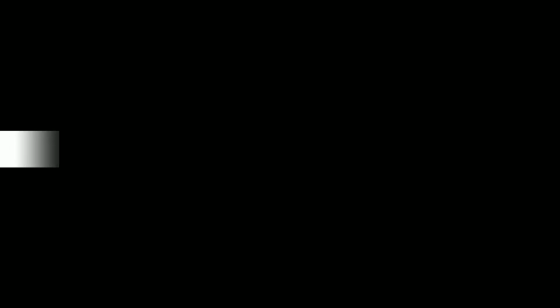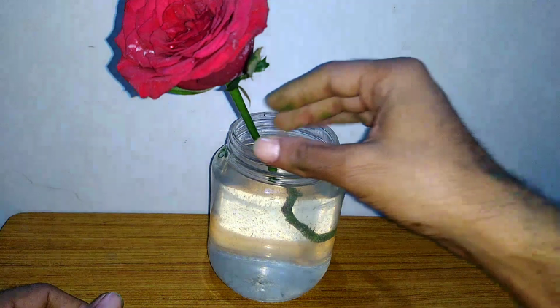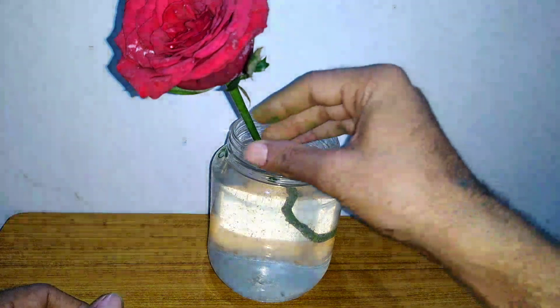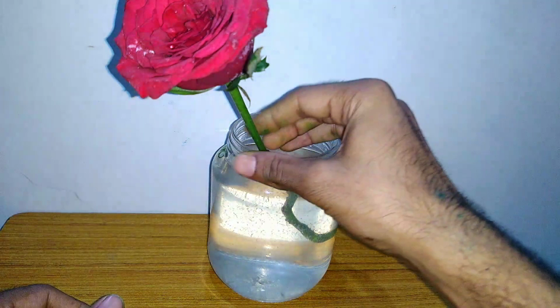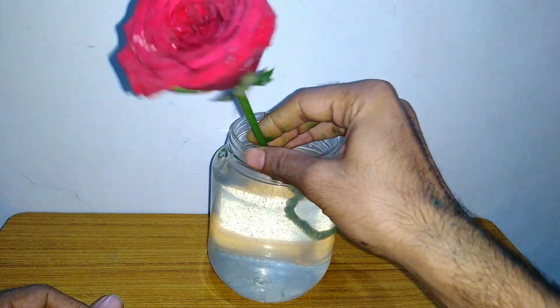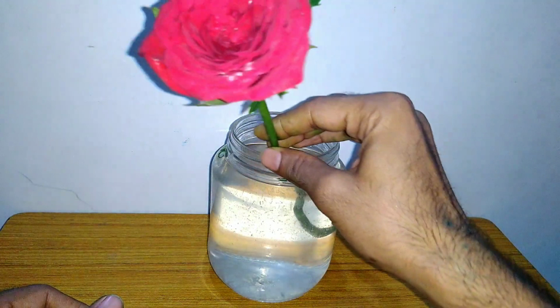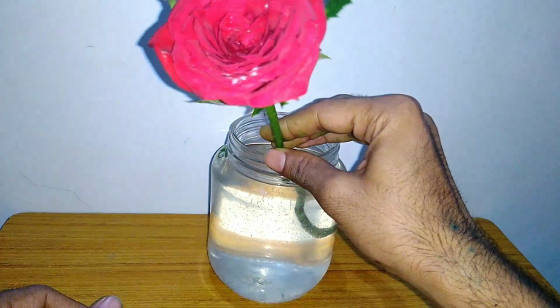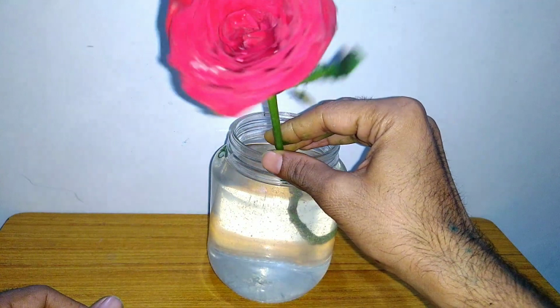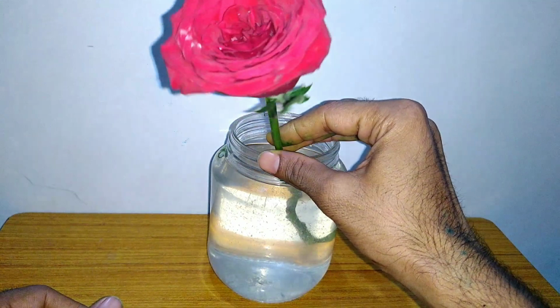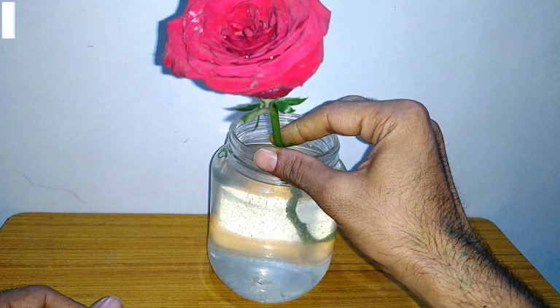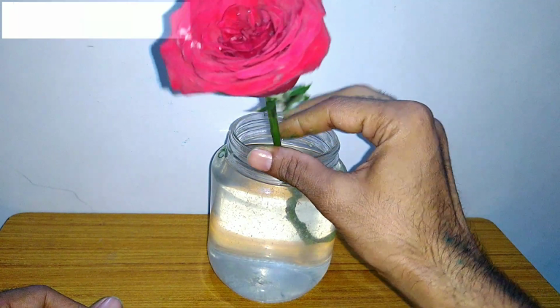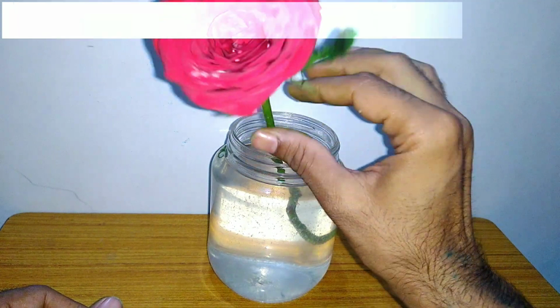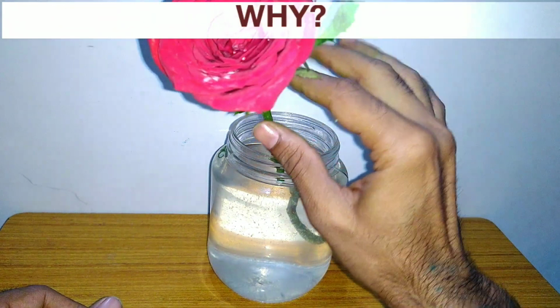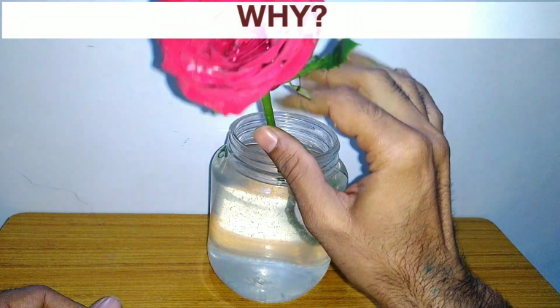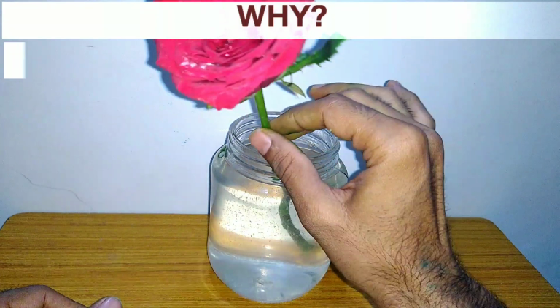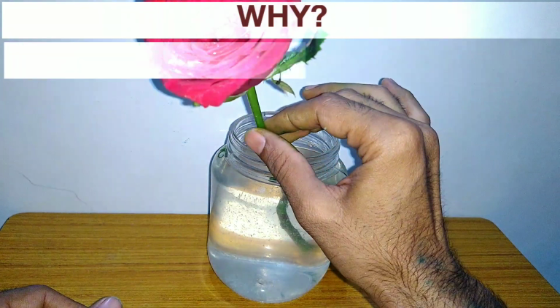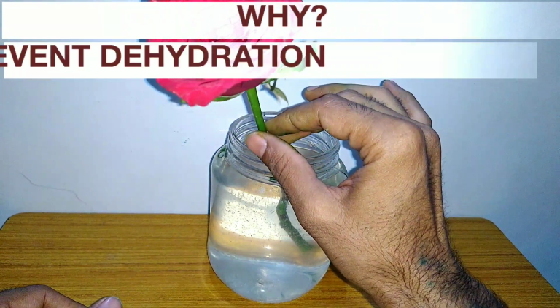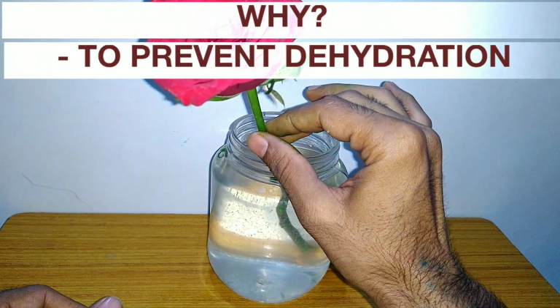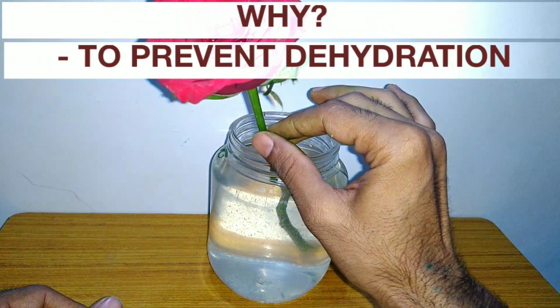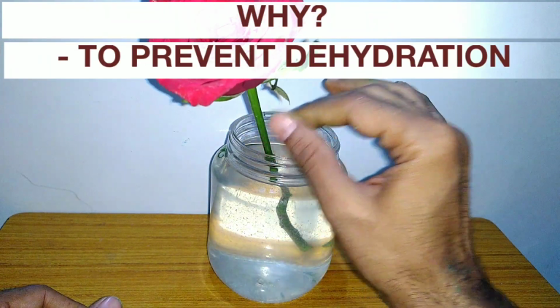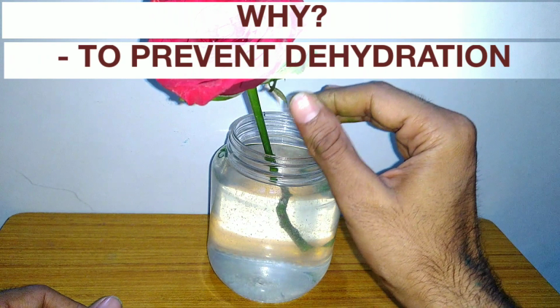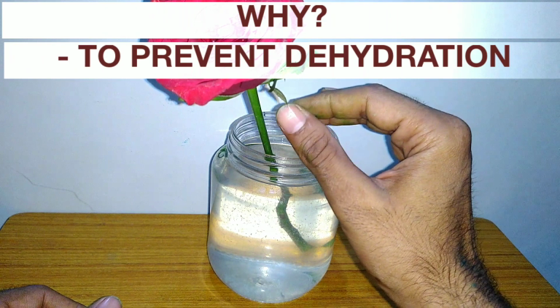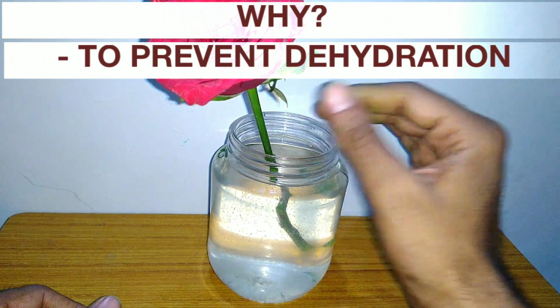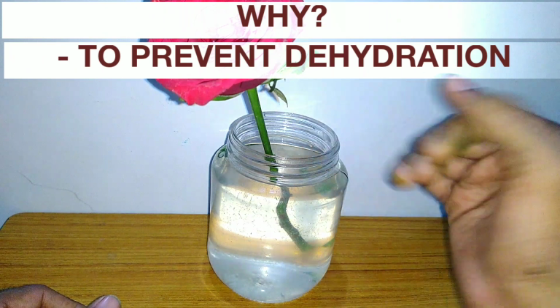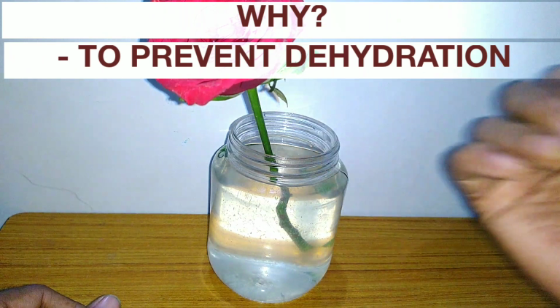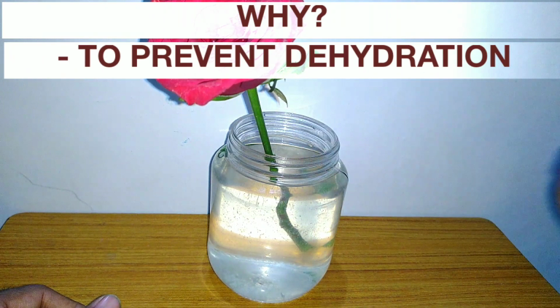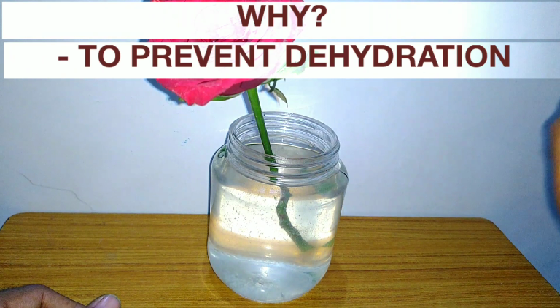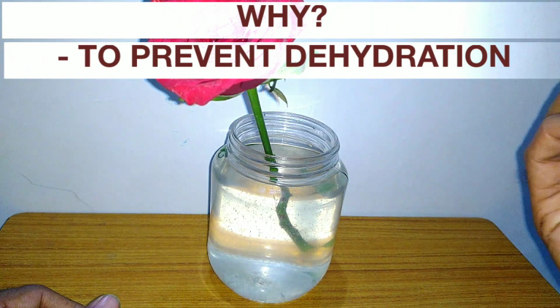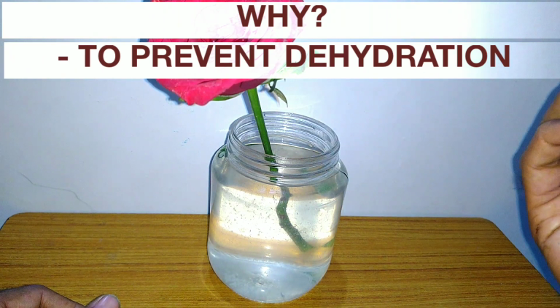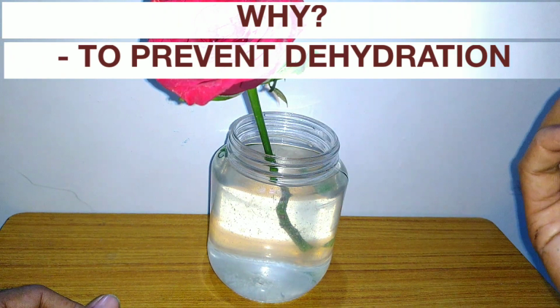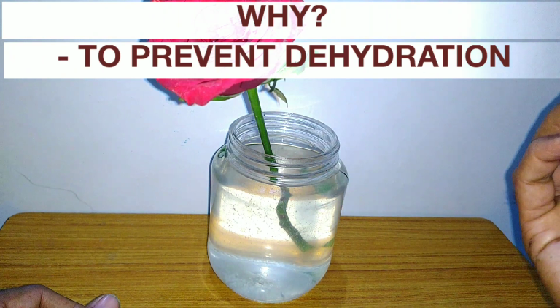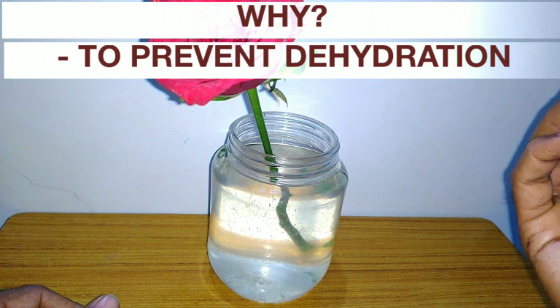Avoid direct sunlight to prevent dehydration of the flower.